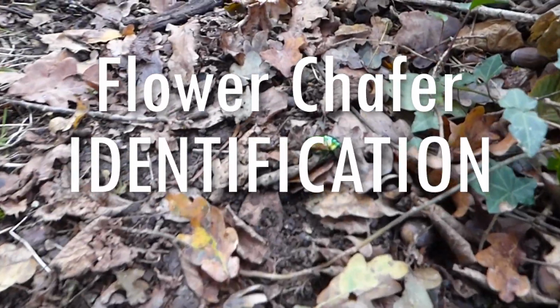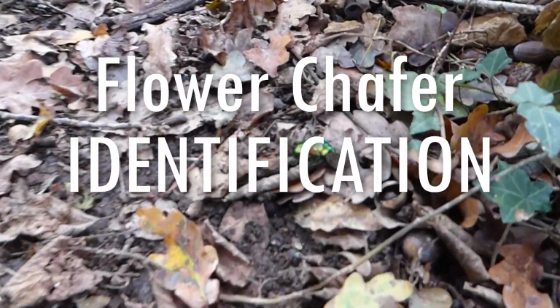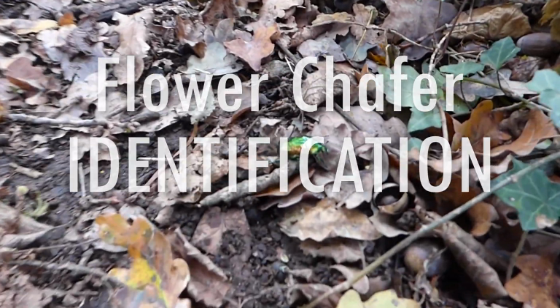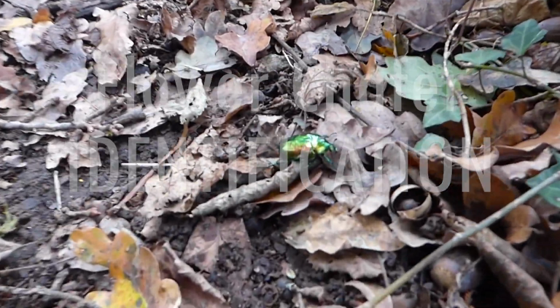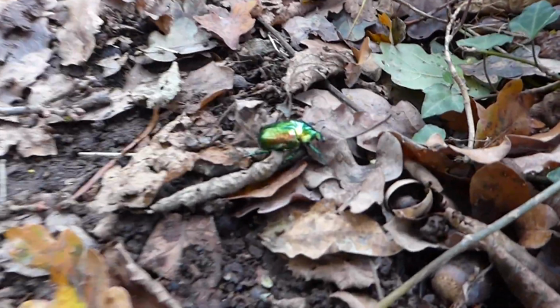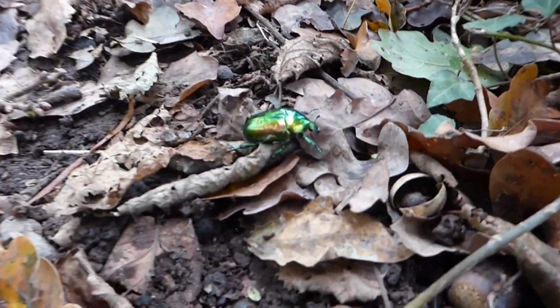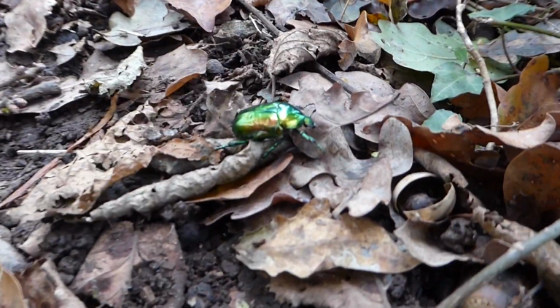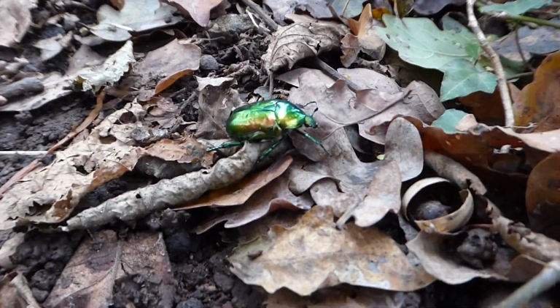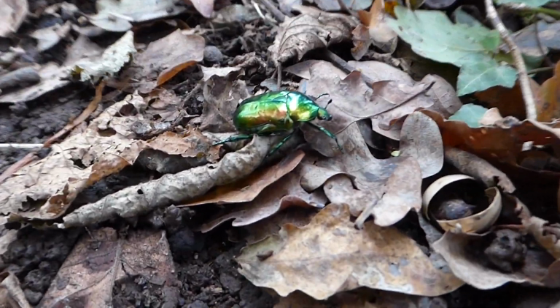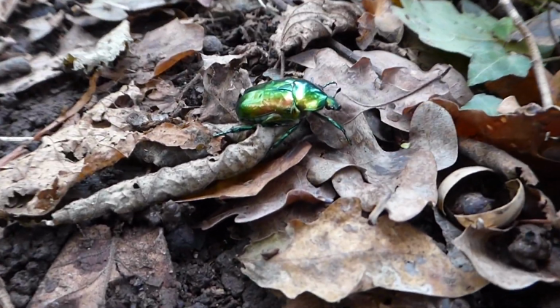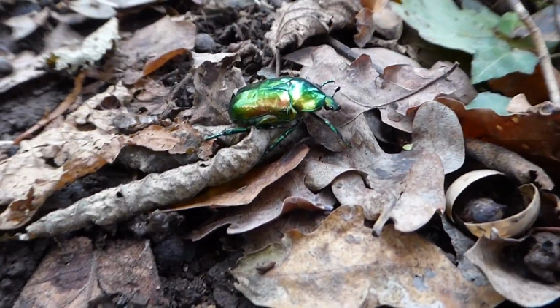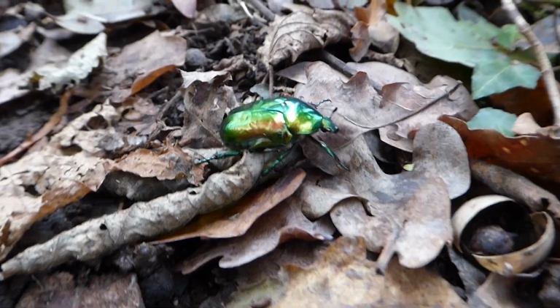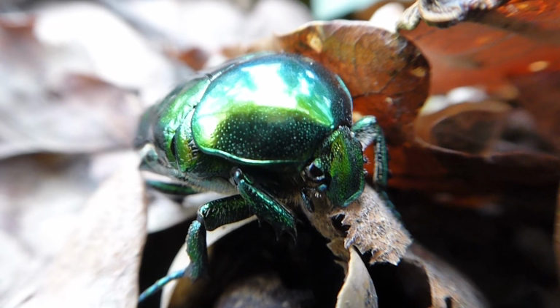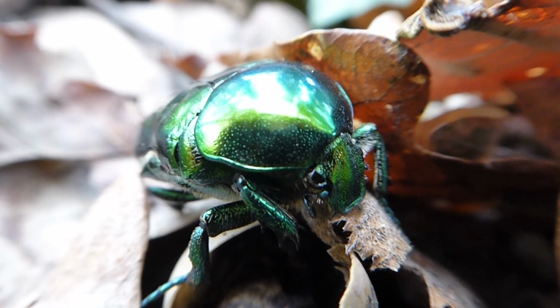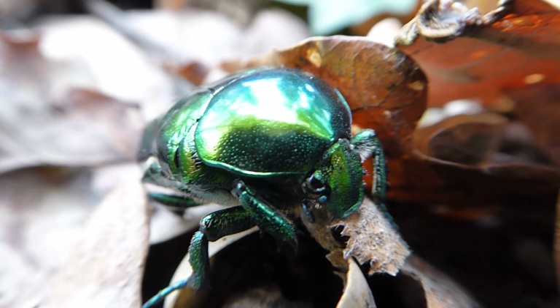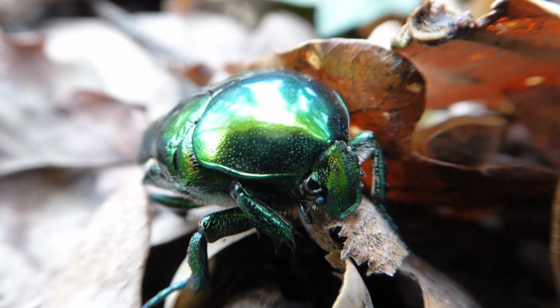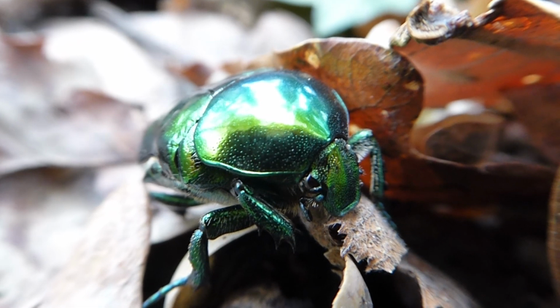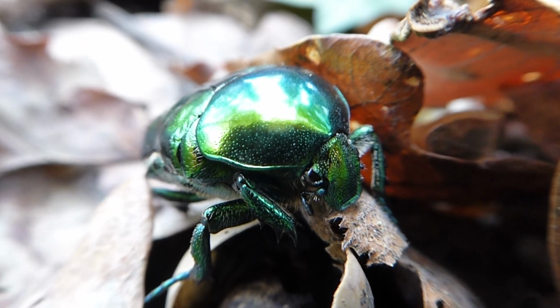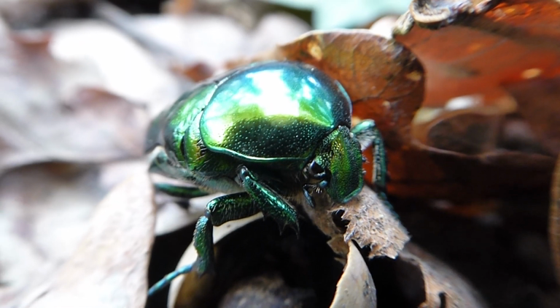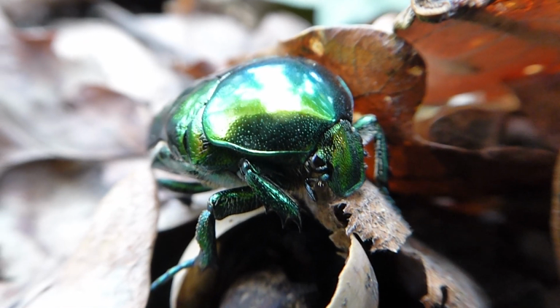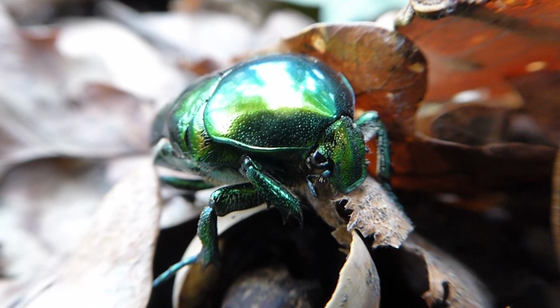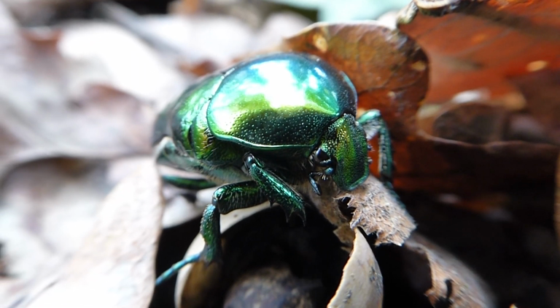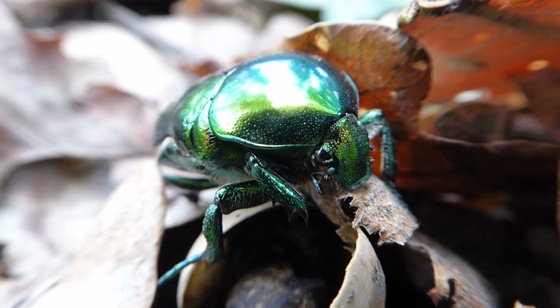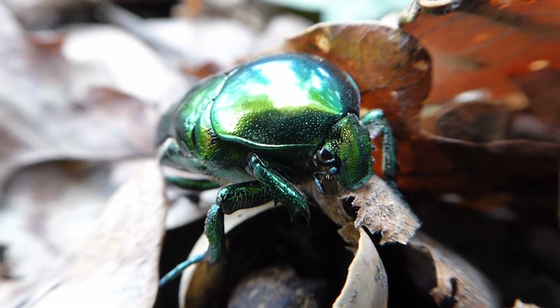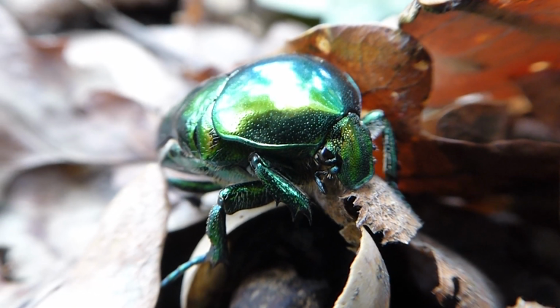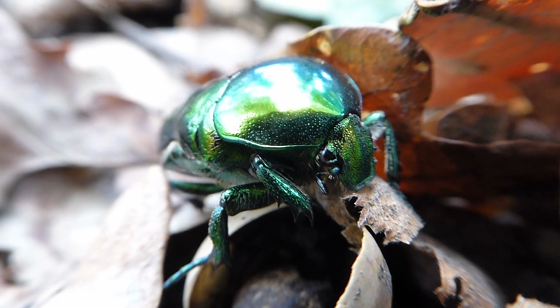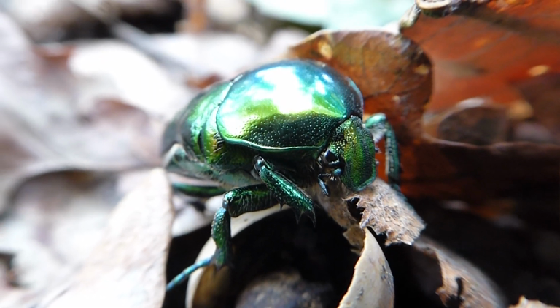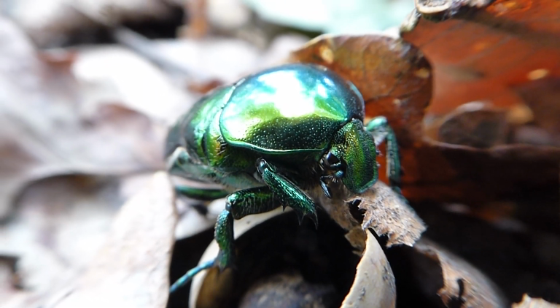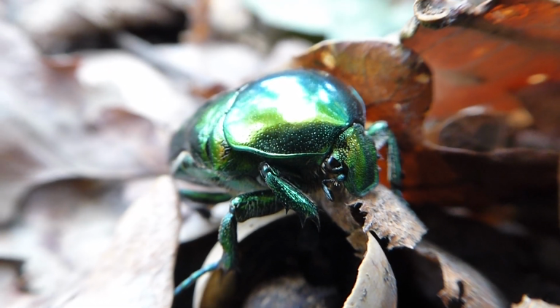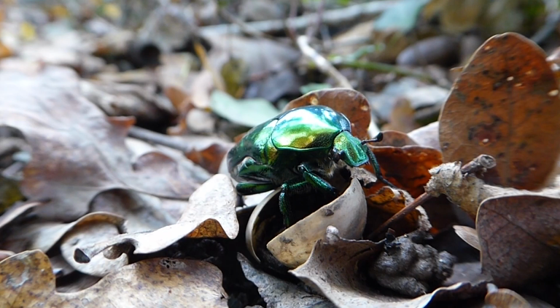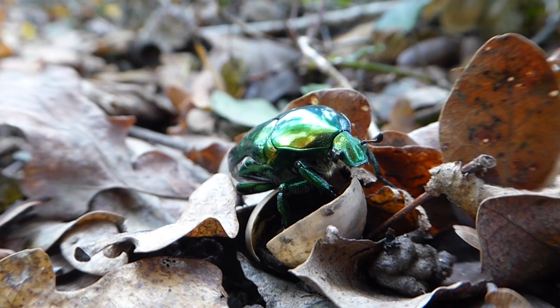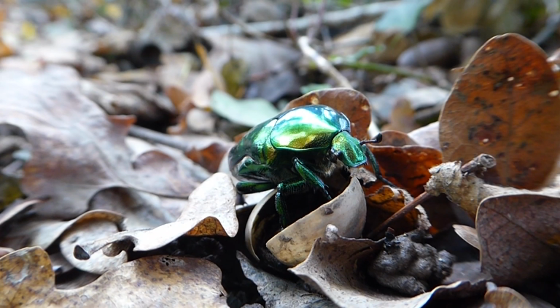I found this beetle wandering in our forest at the end of October. Two weeks earlier I'd spotted one in another part of our forest, and halfway through summer I'd found a dead specimen.